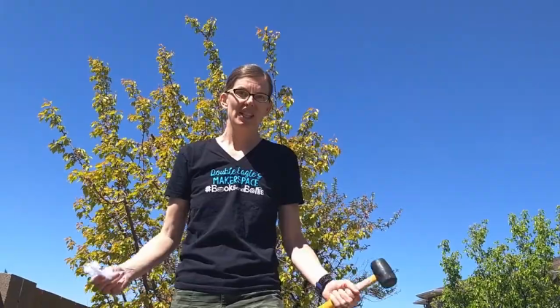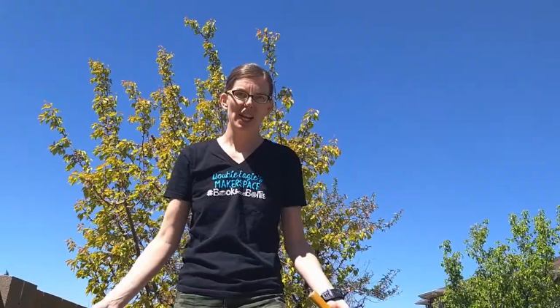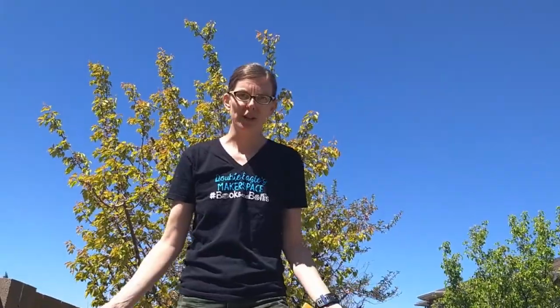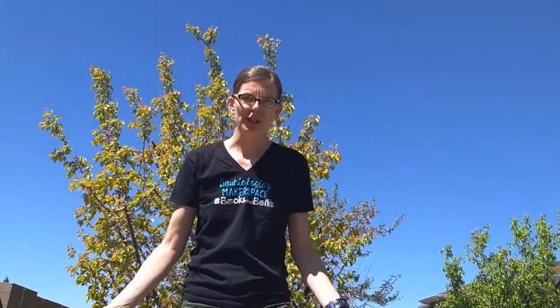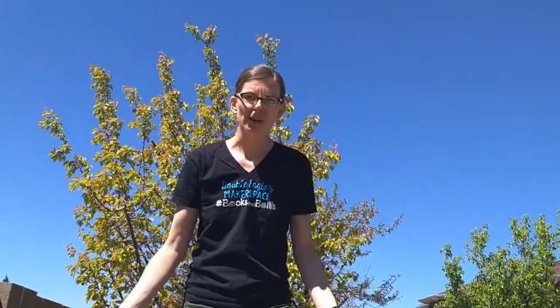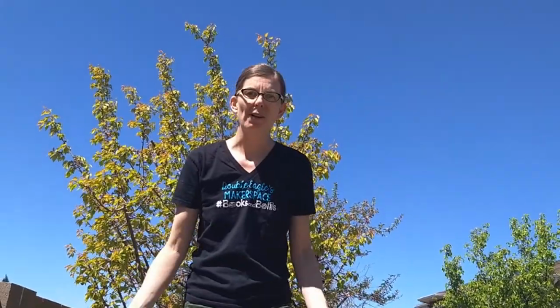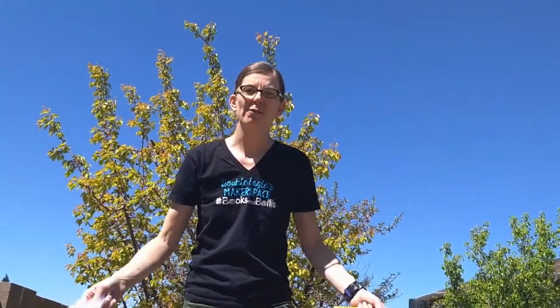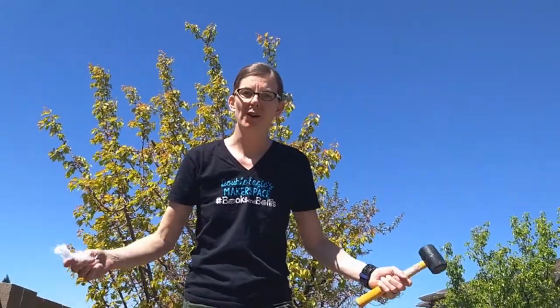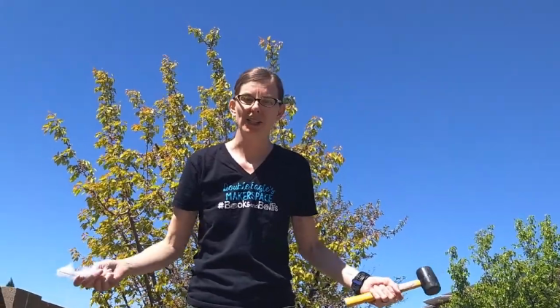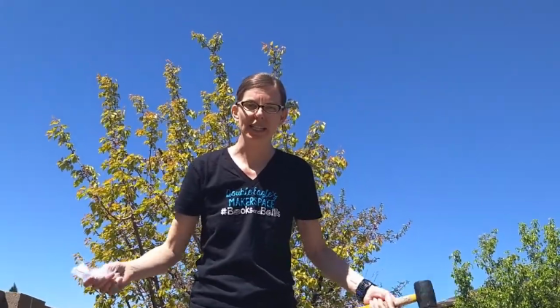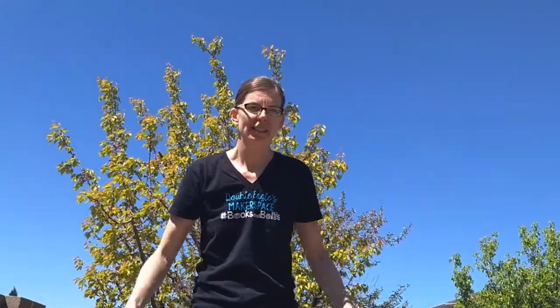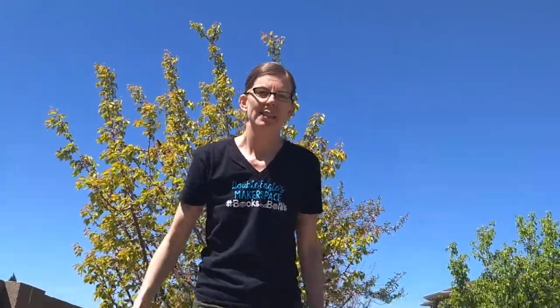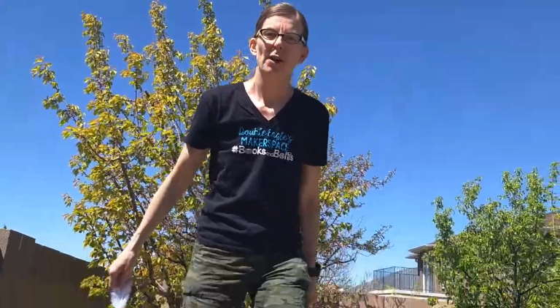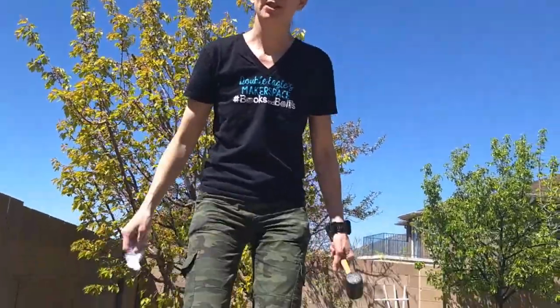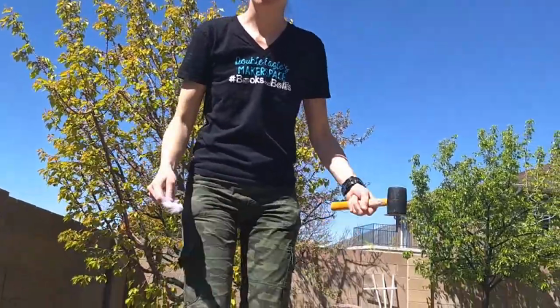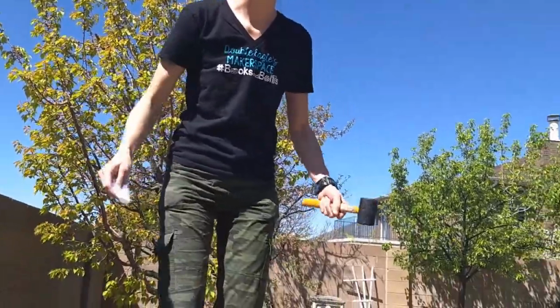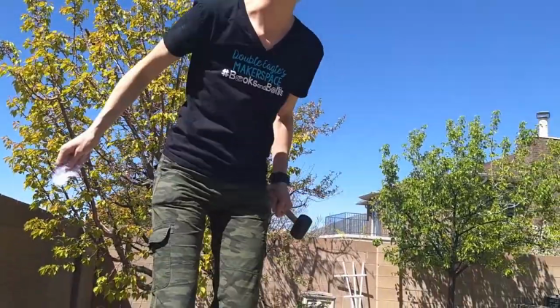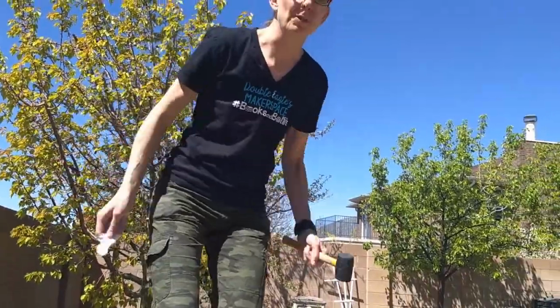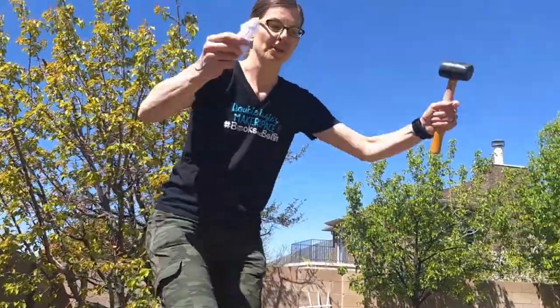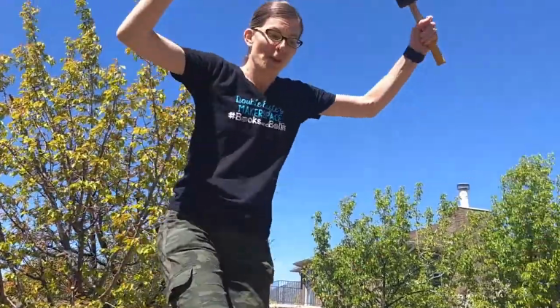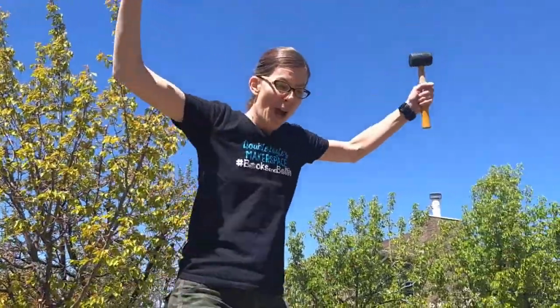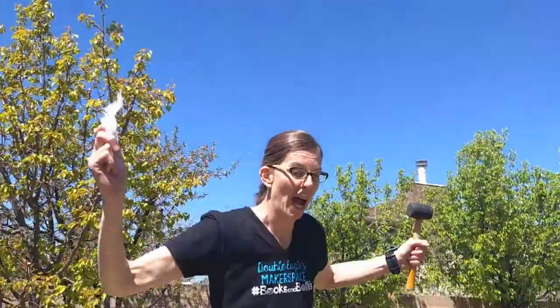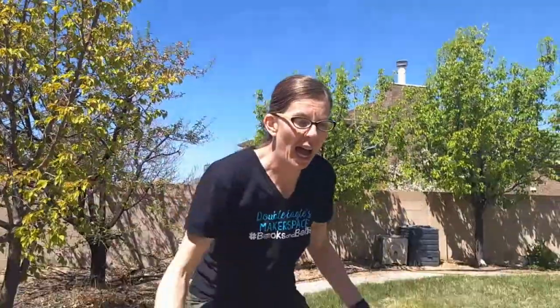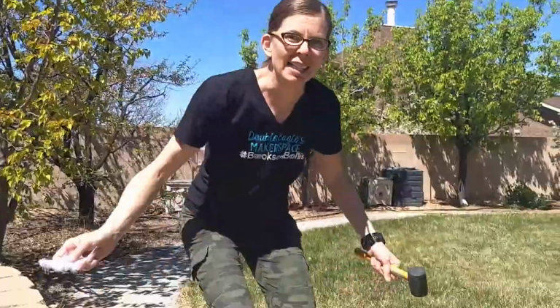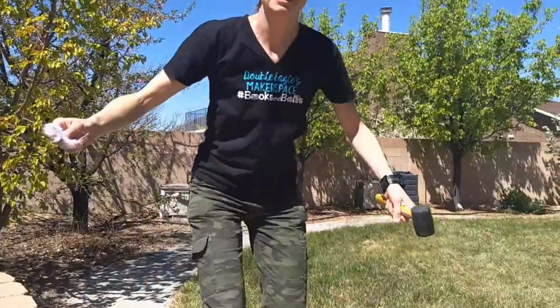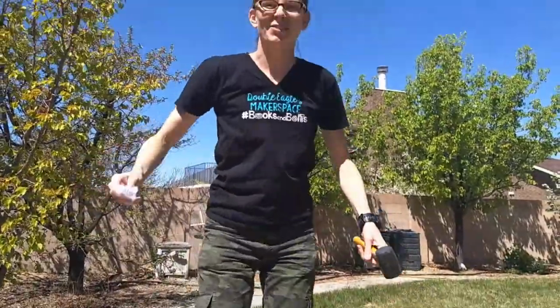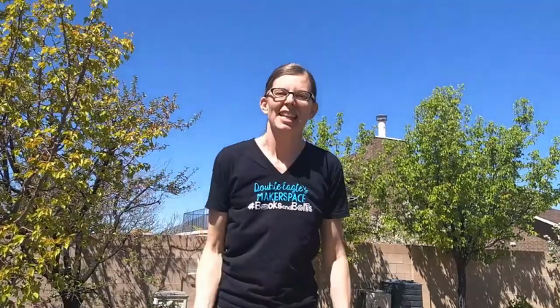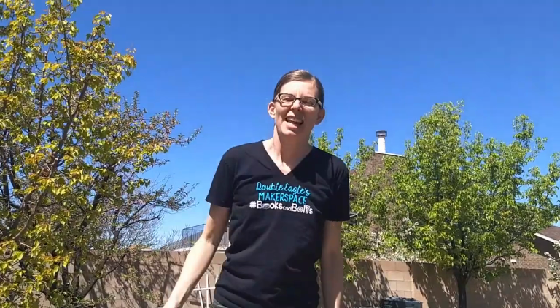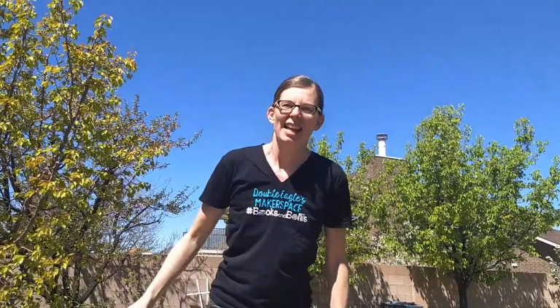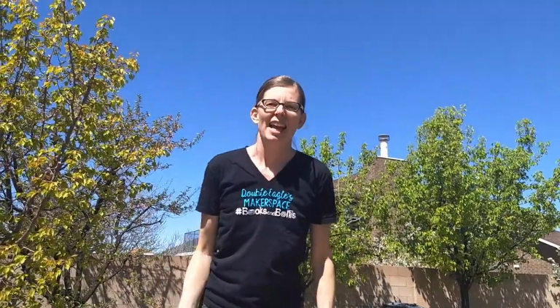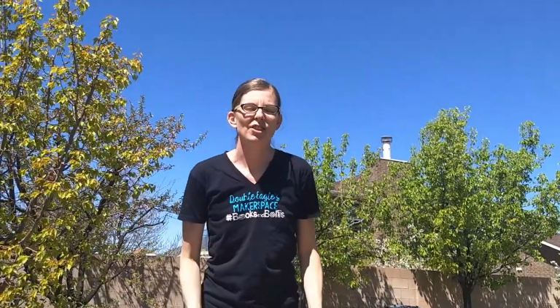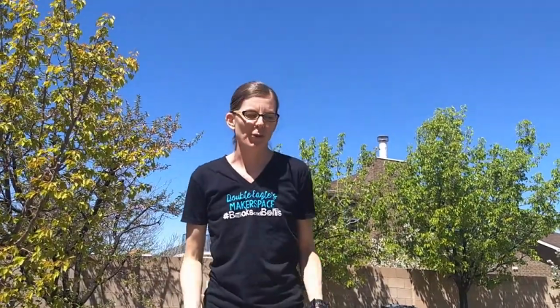Today we're going to talk about falling. It's probably something you have a lot of experience with.